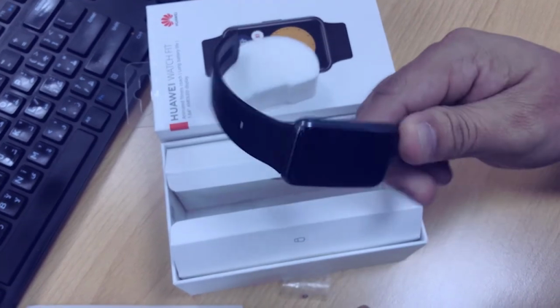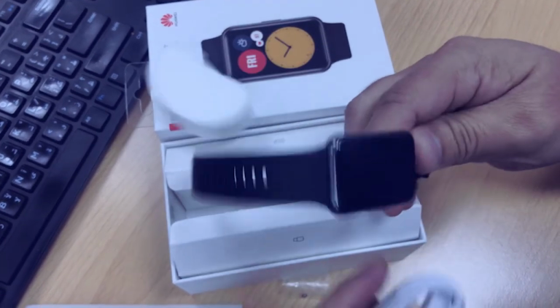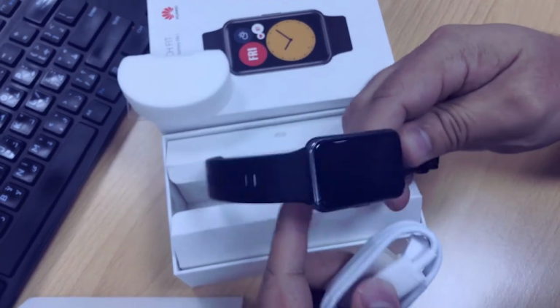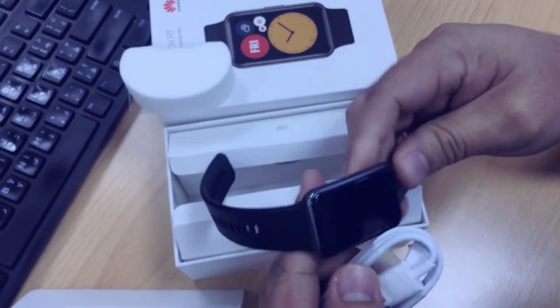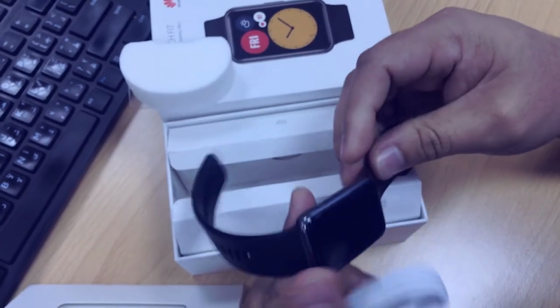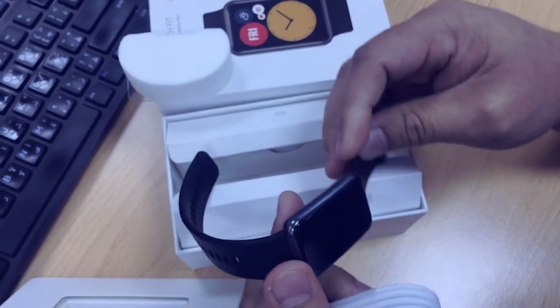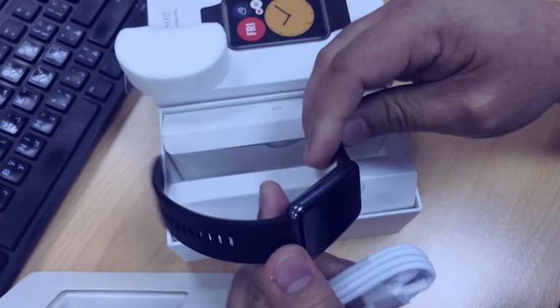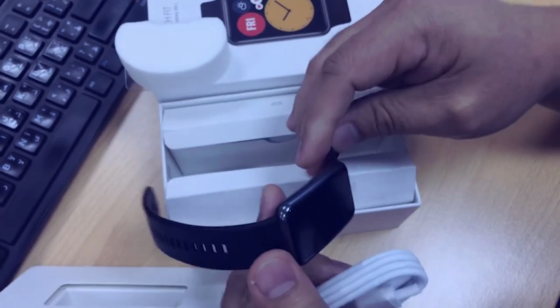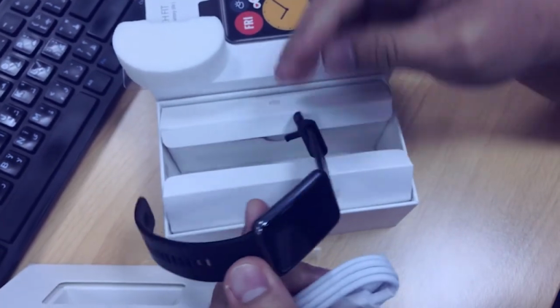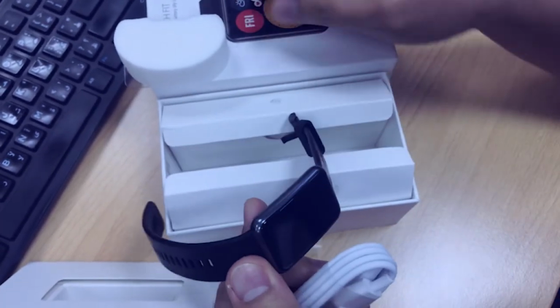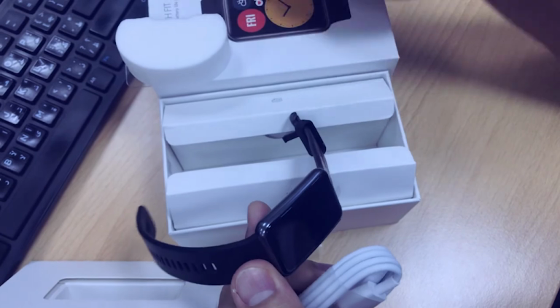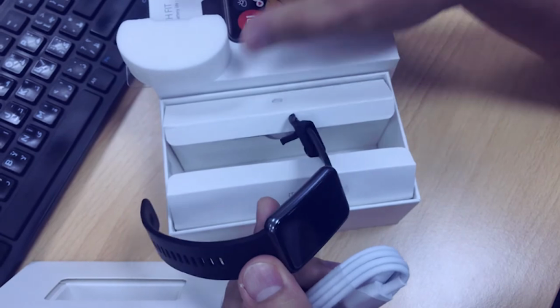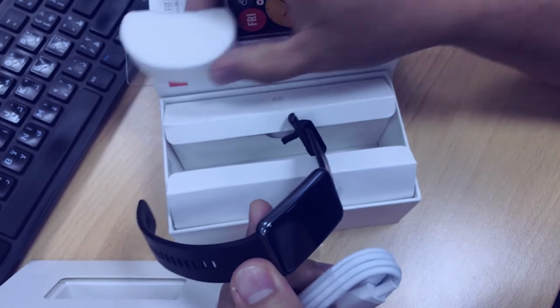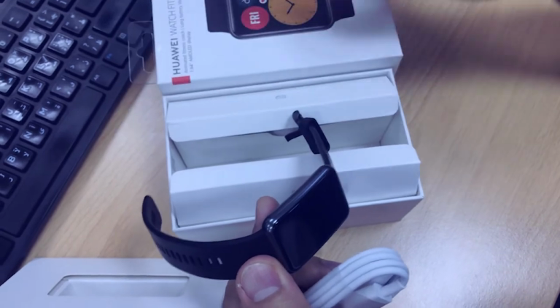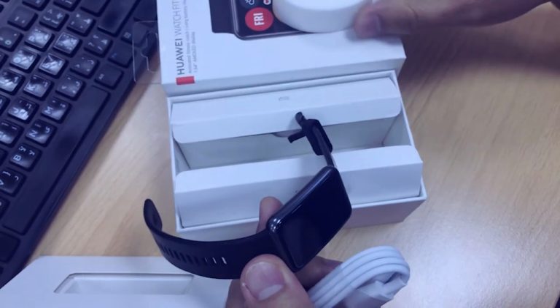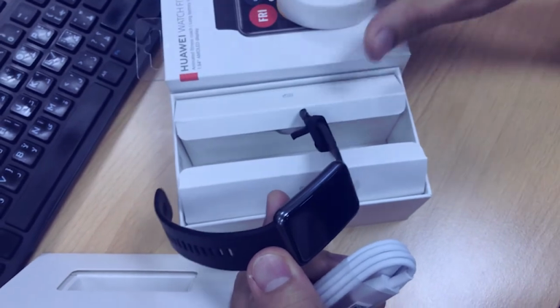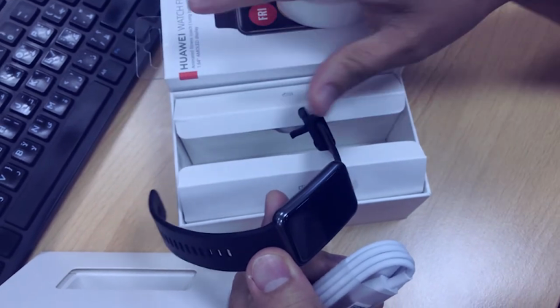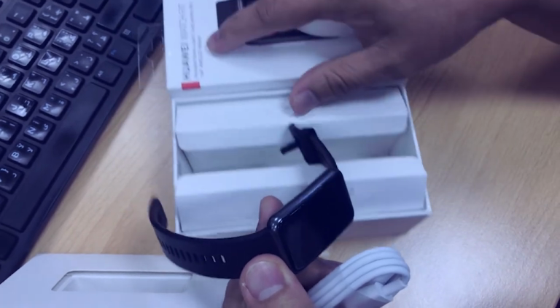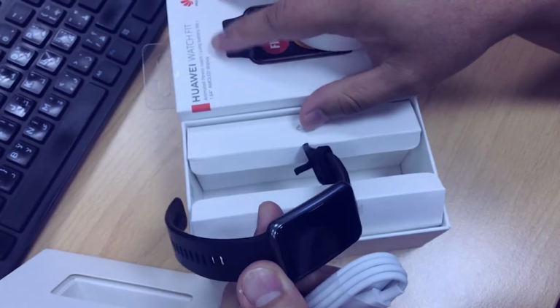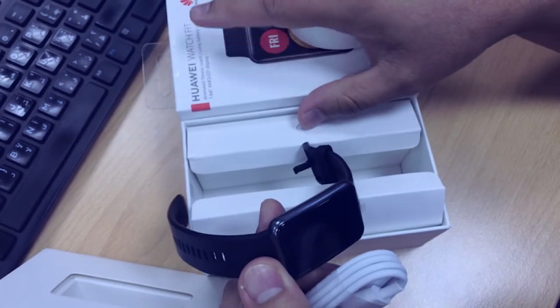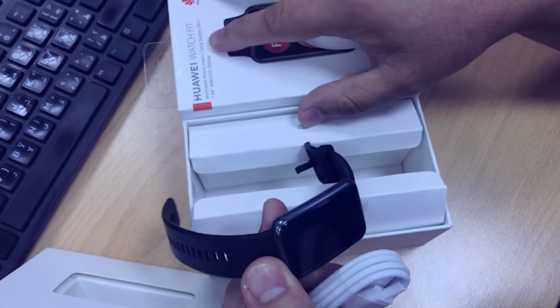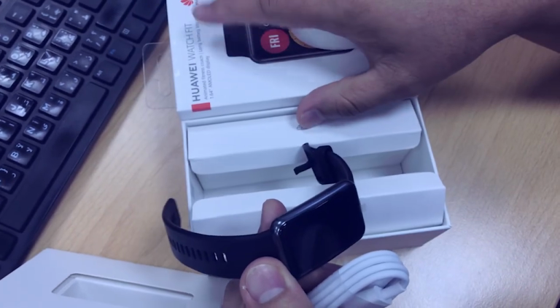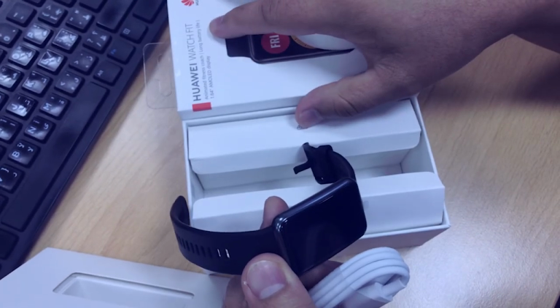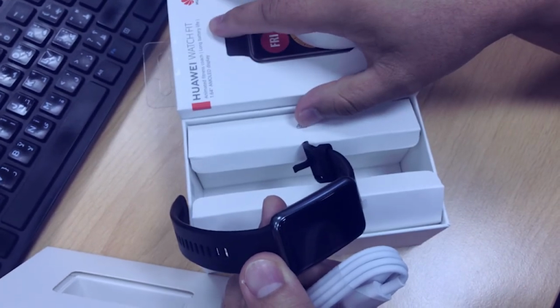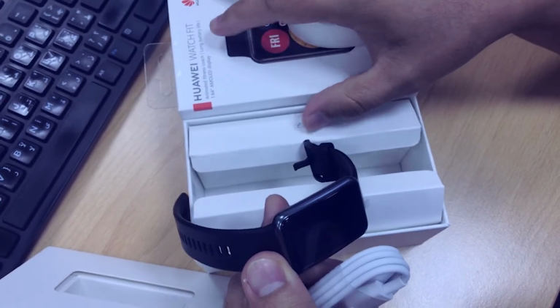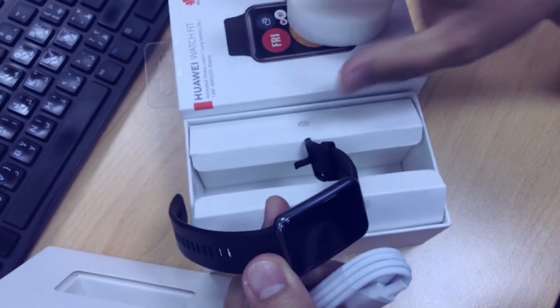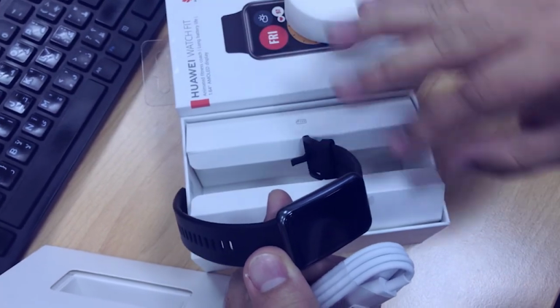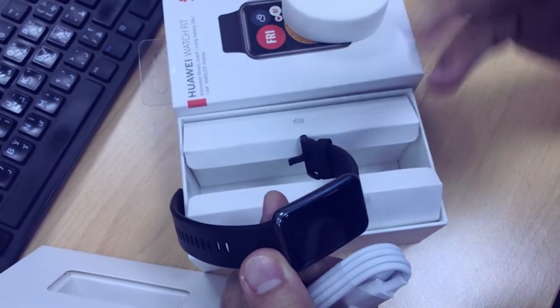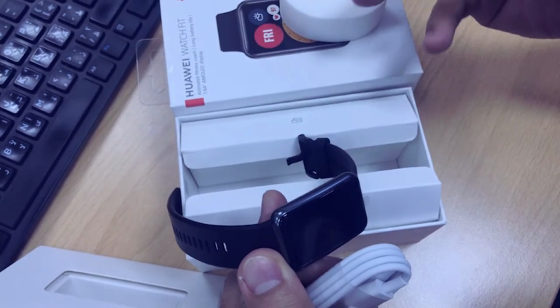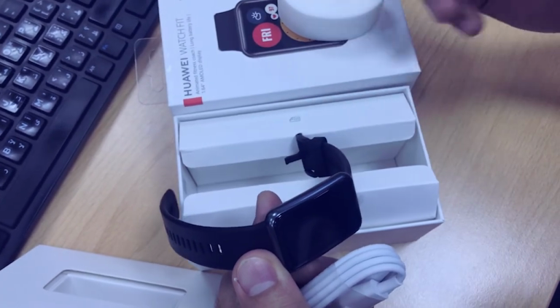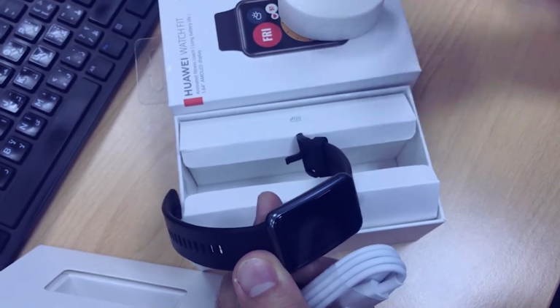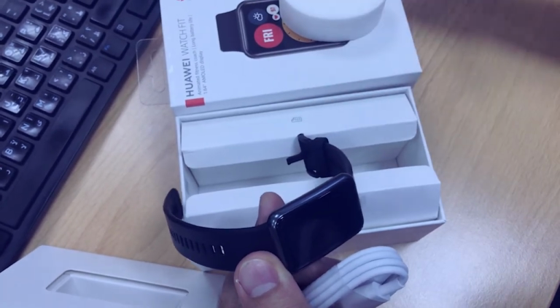So okay, this is the unboxing for this Huawei Watch Fit. The full review will be coming soon.